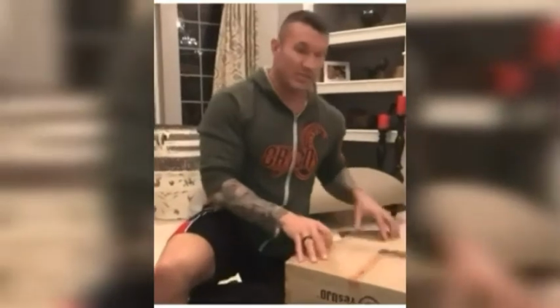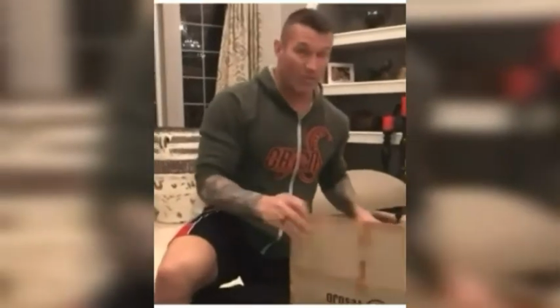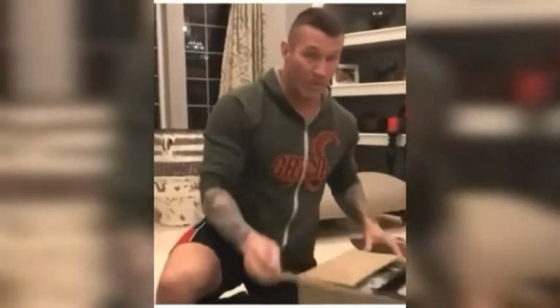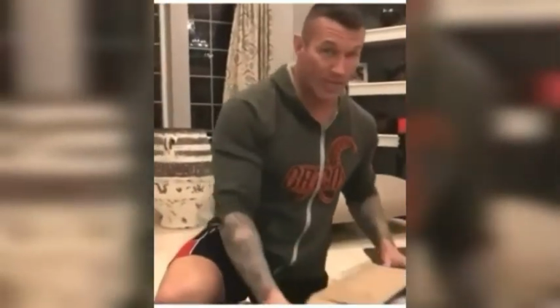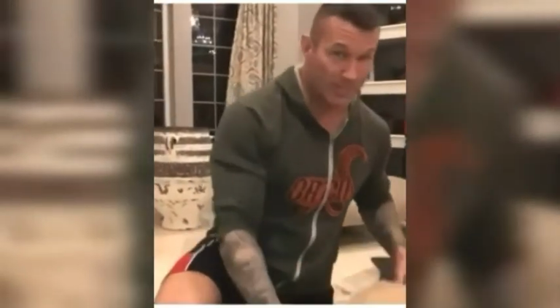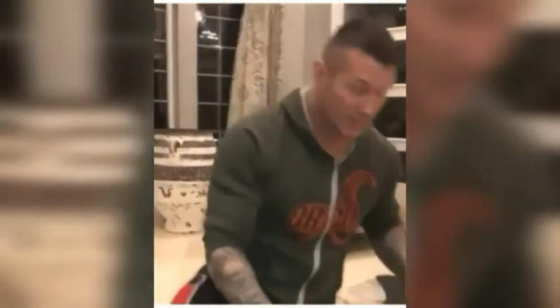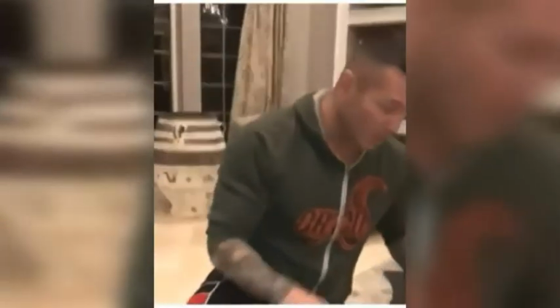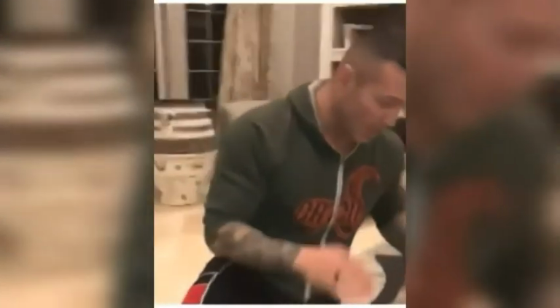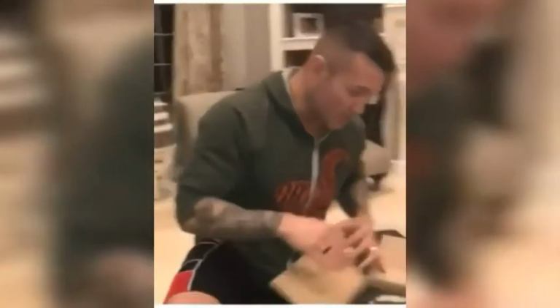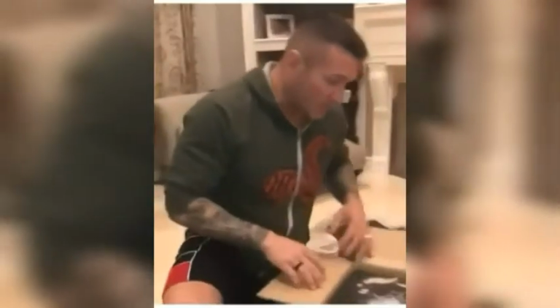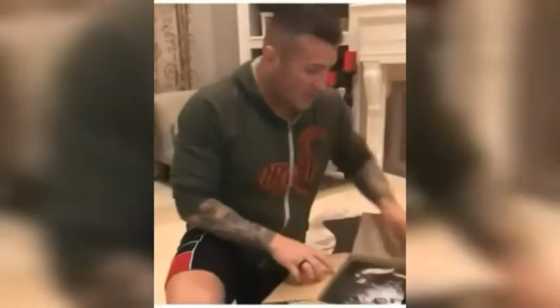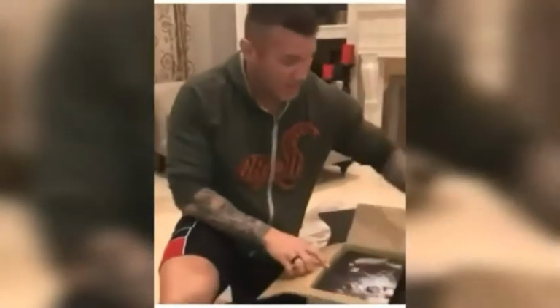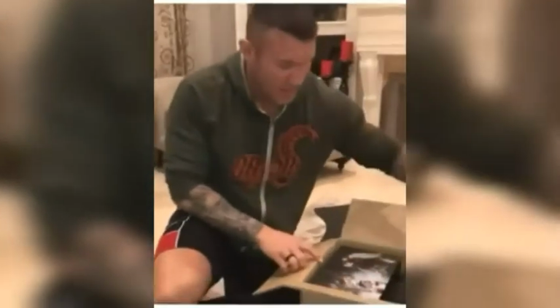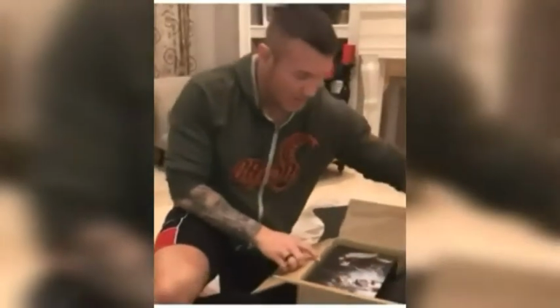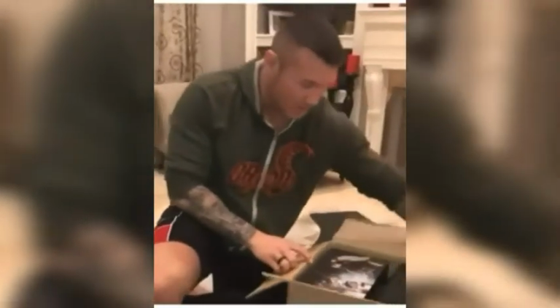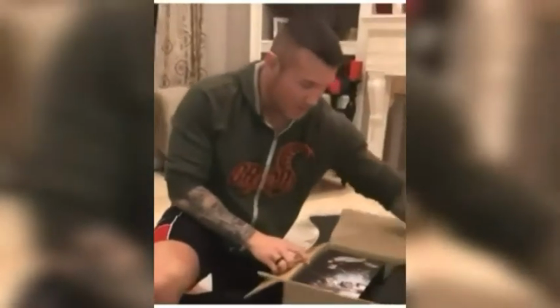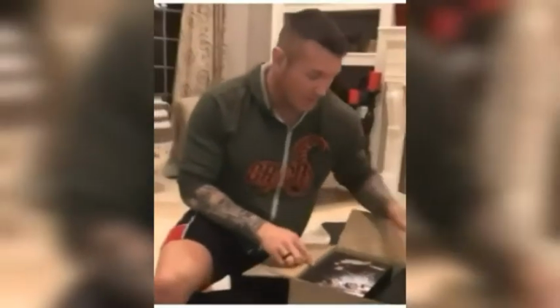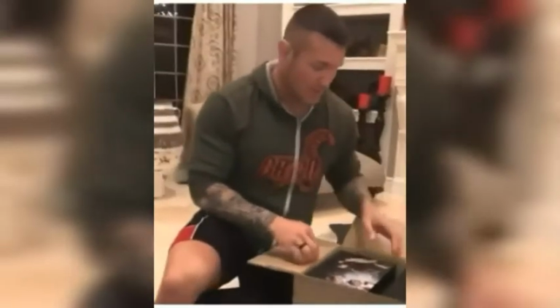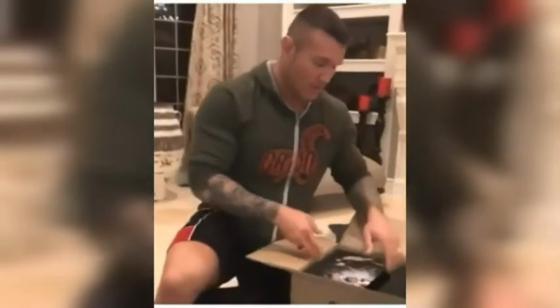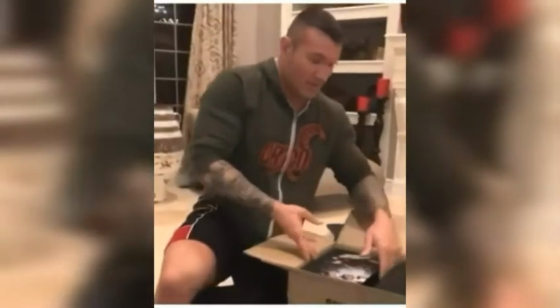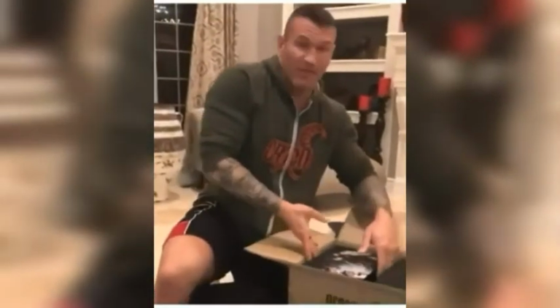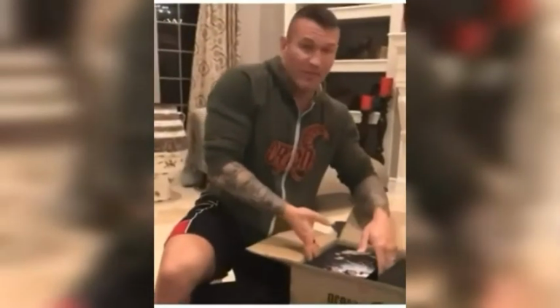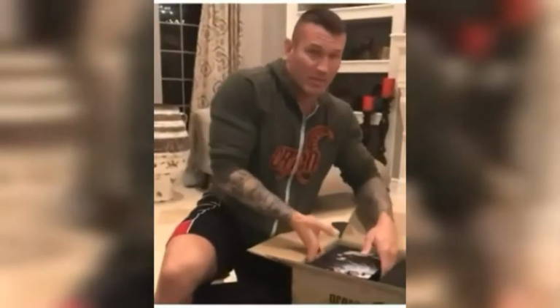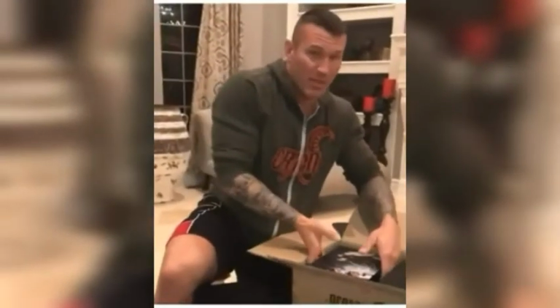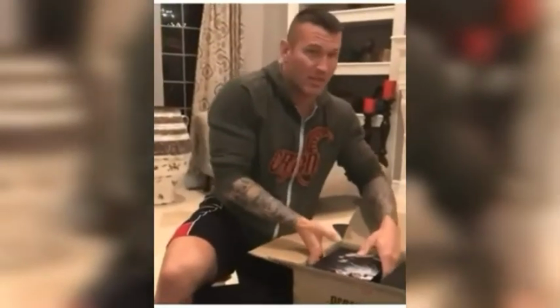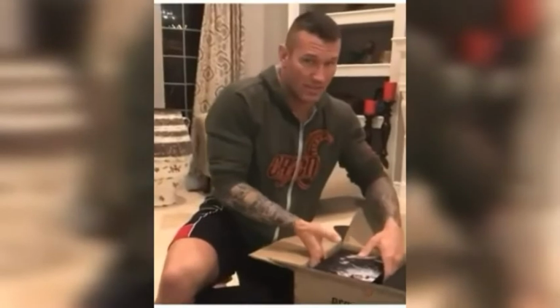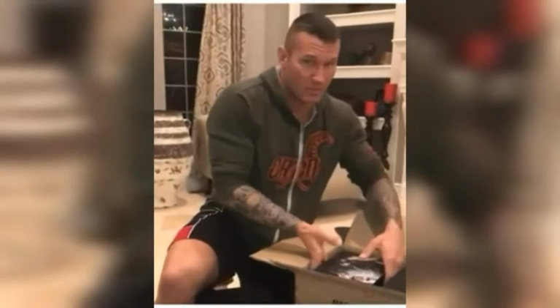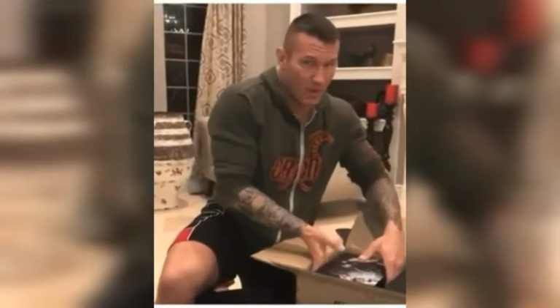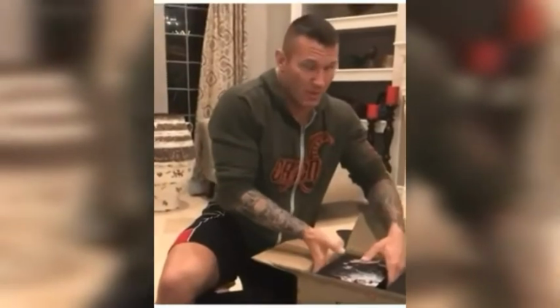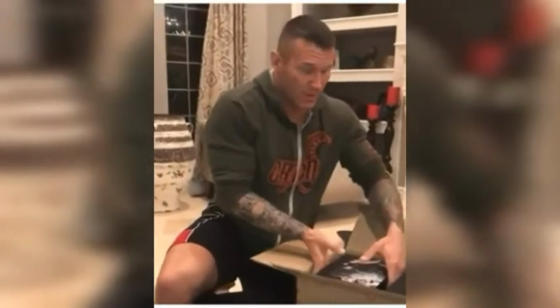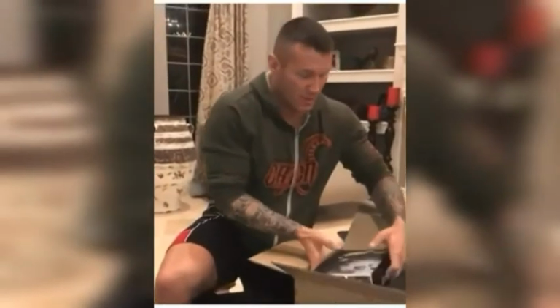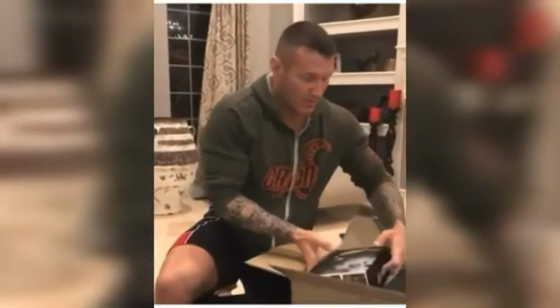Let's see what we got inside this box here. It's my first unboxing so bear with me.